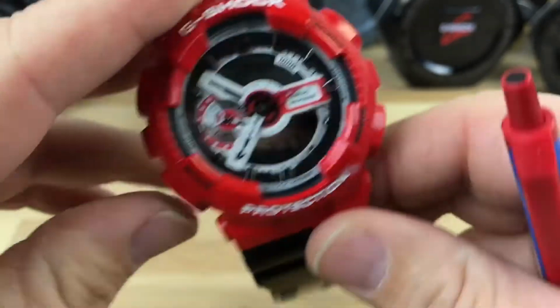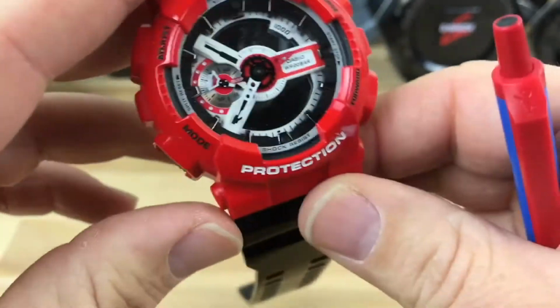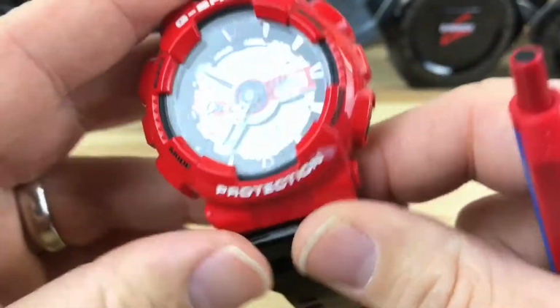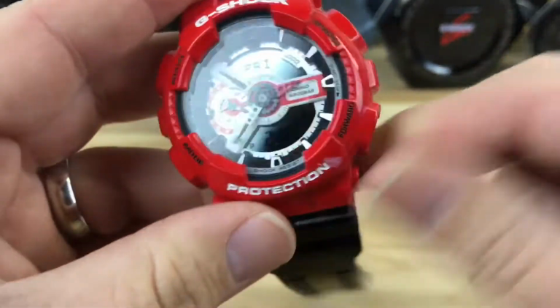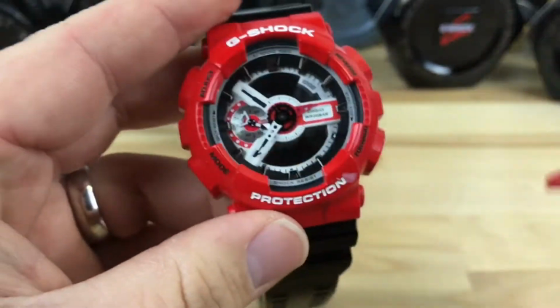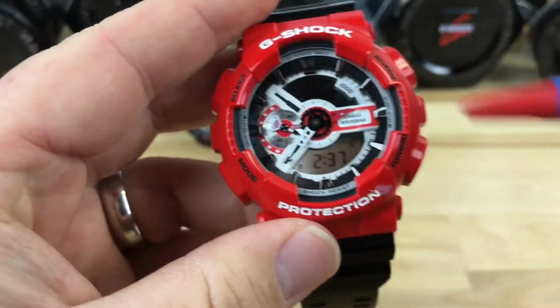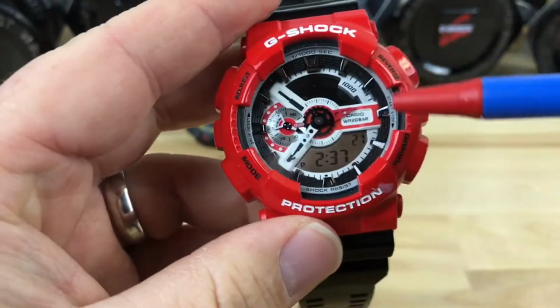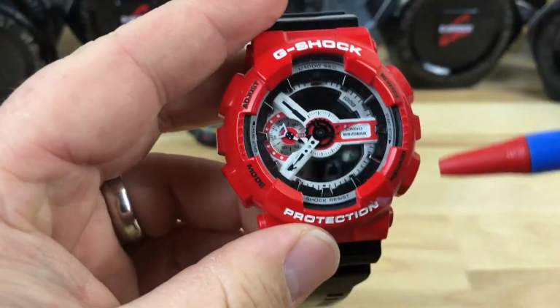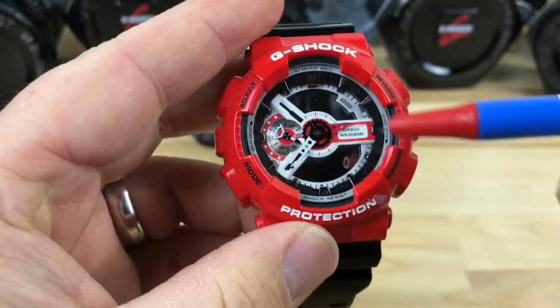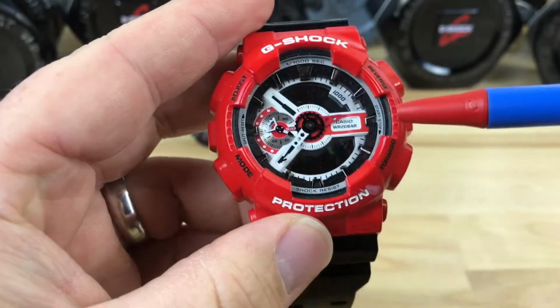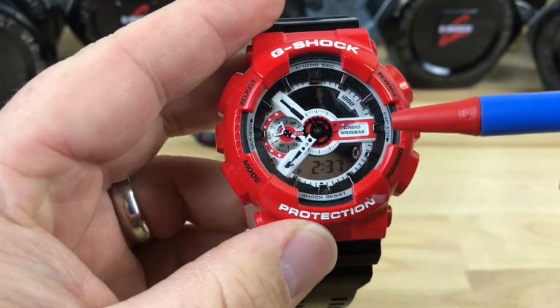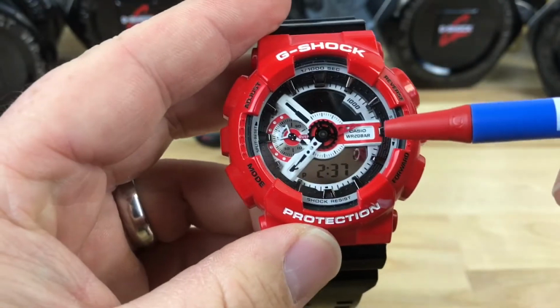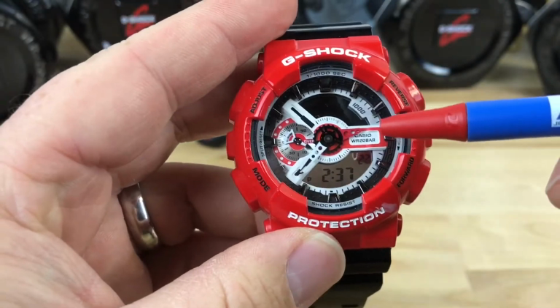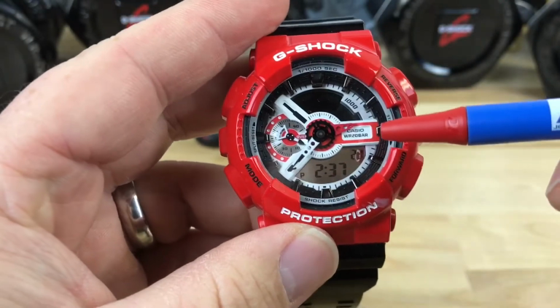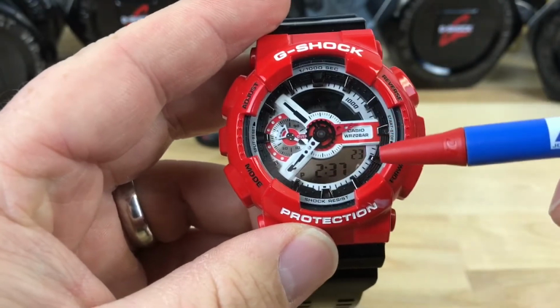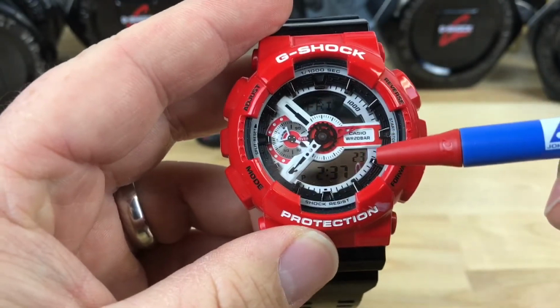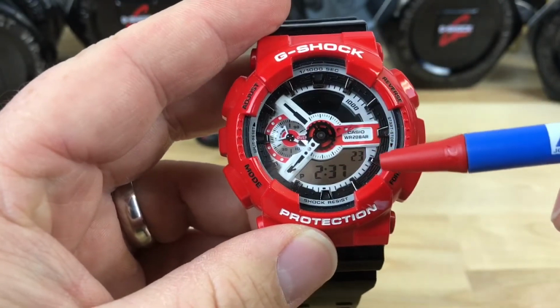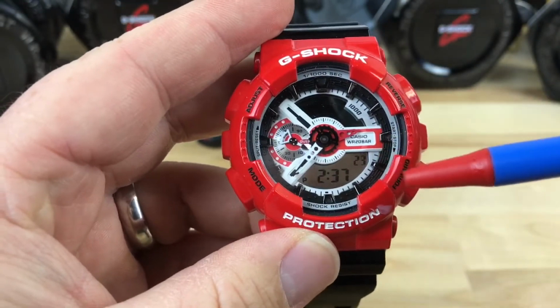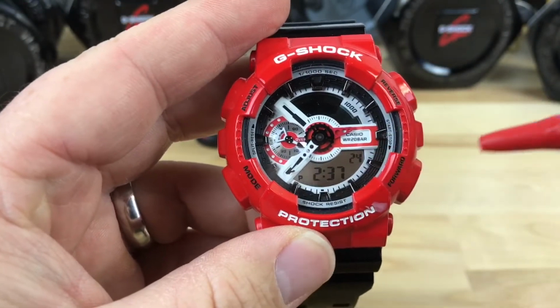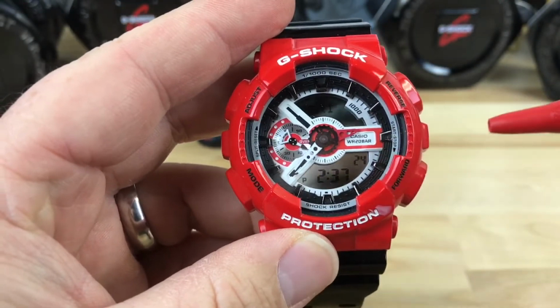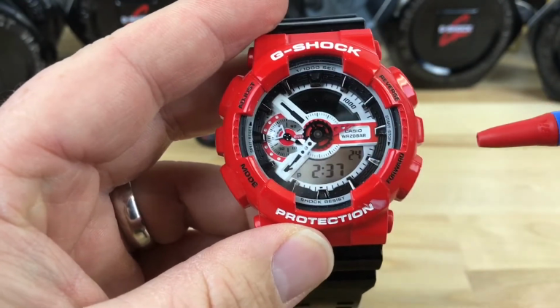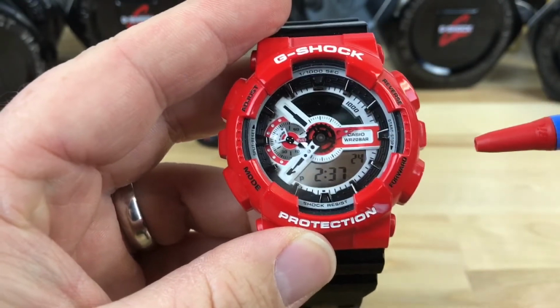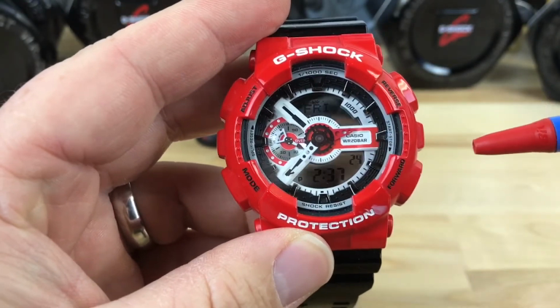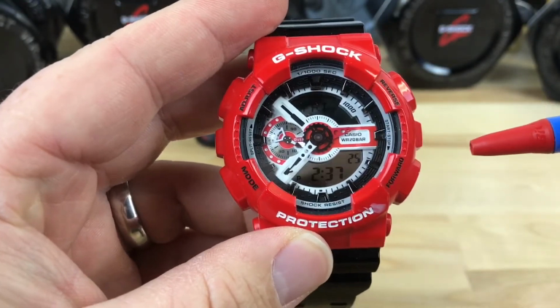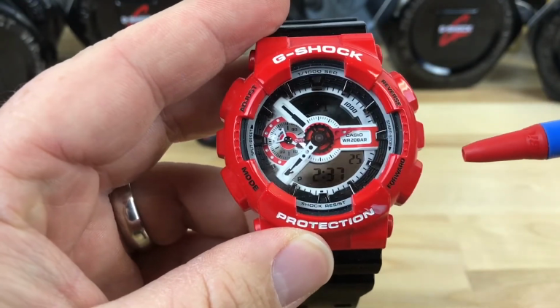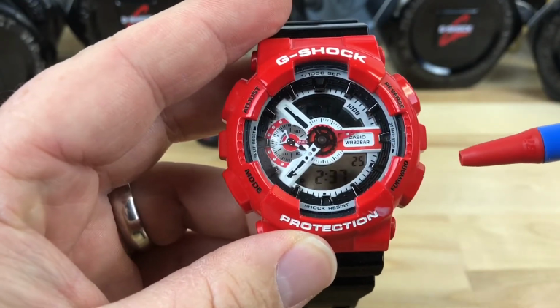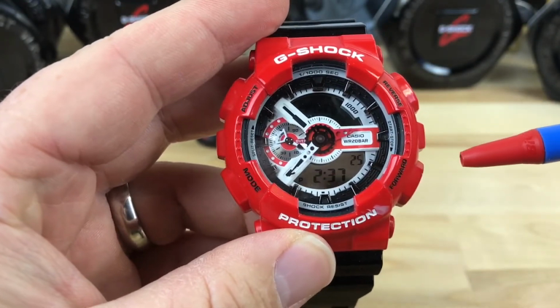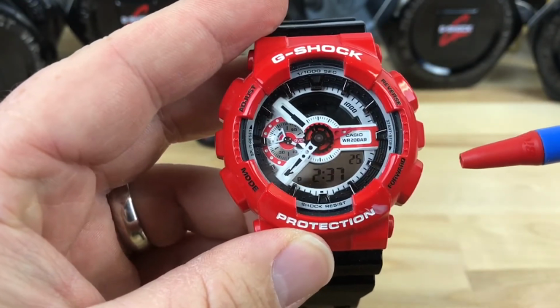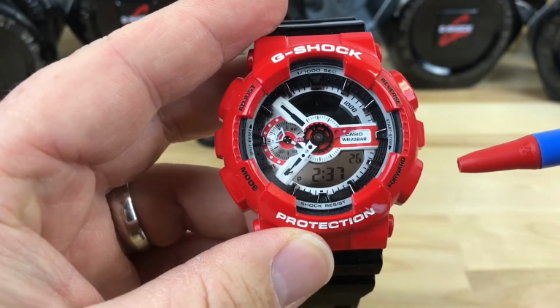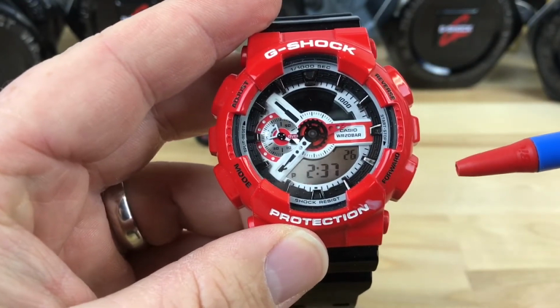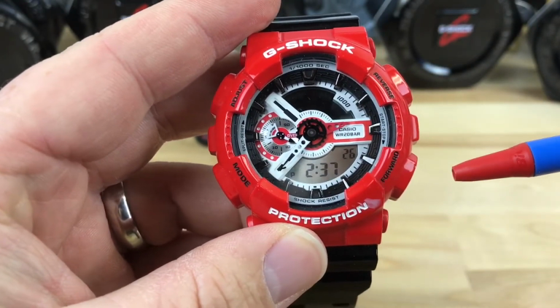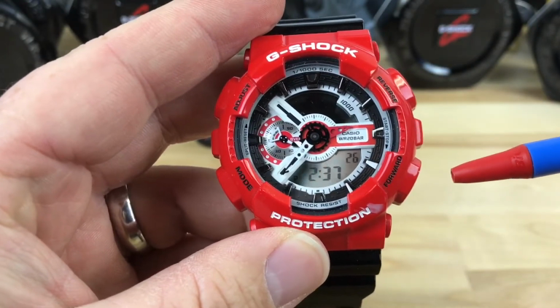Without the light being on it — well, you can kind of see there — it almost looks chrome looking.